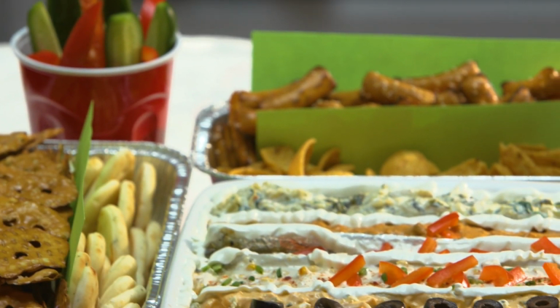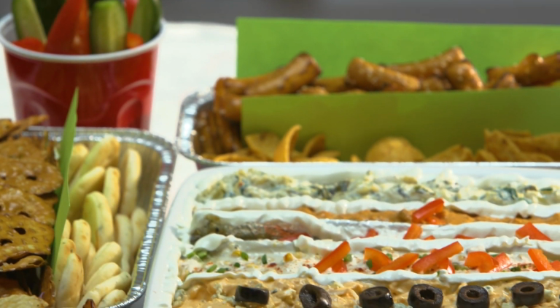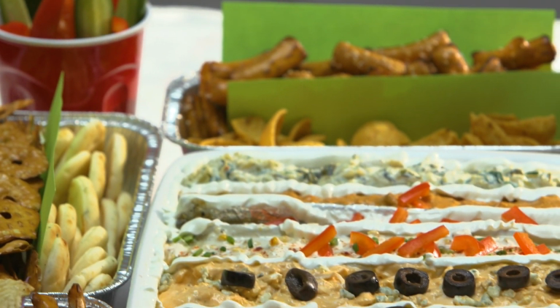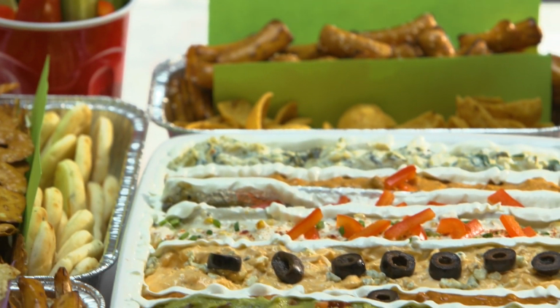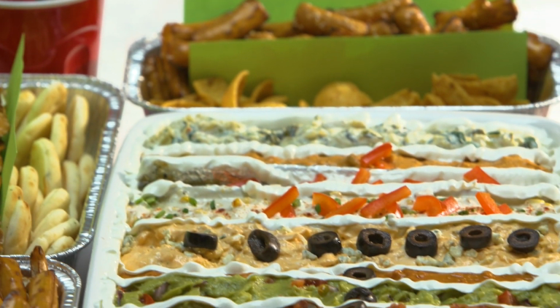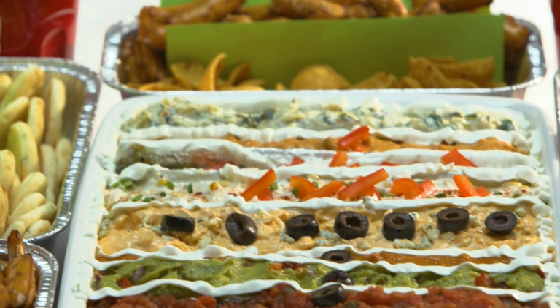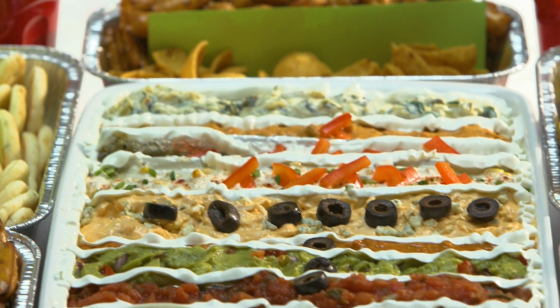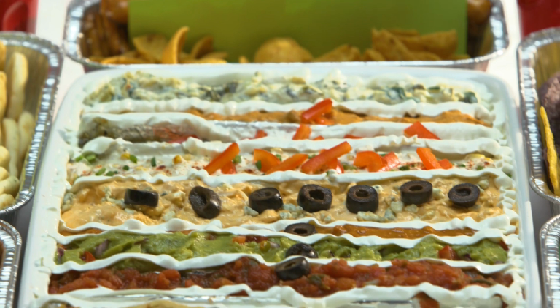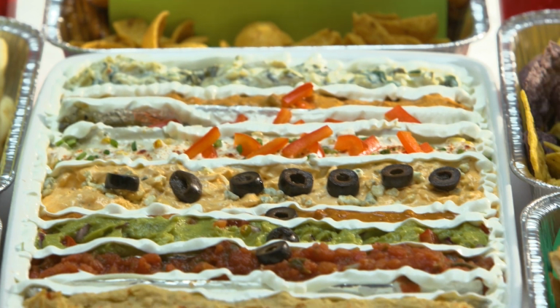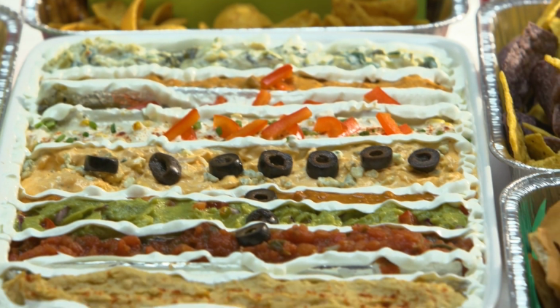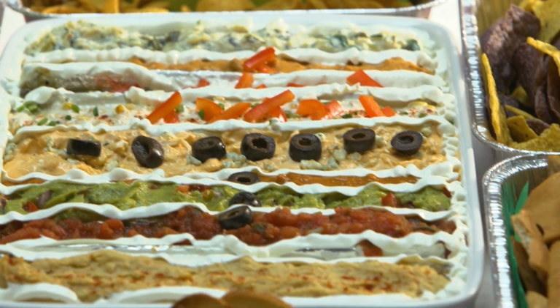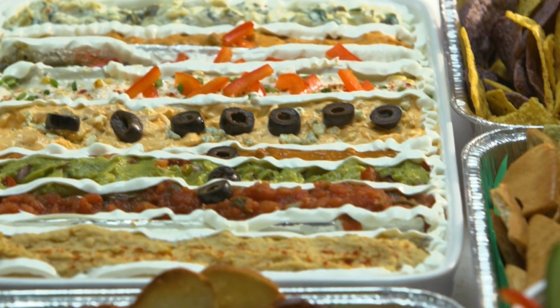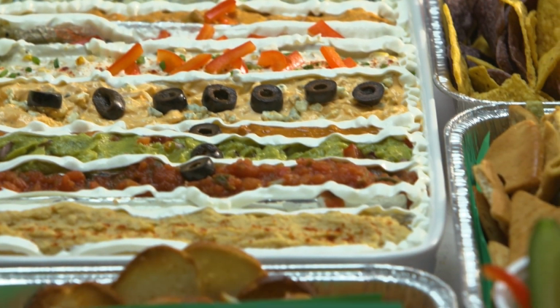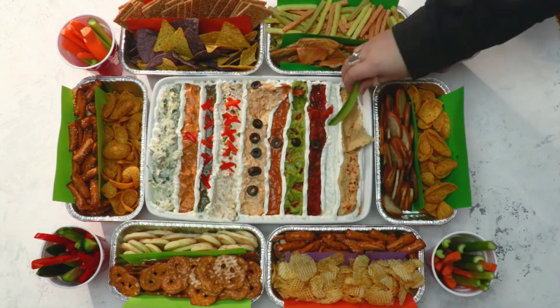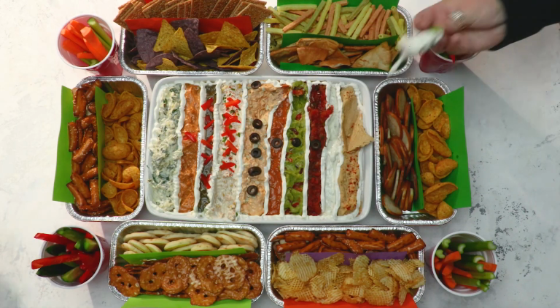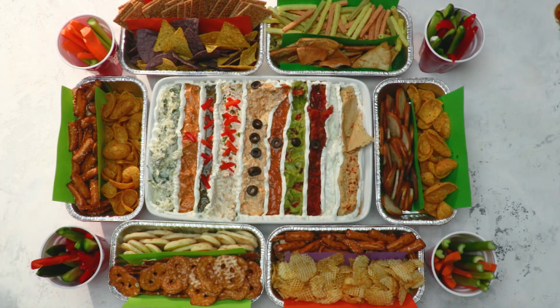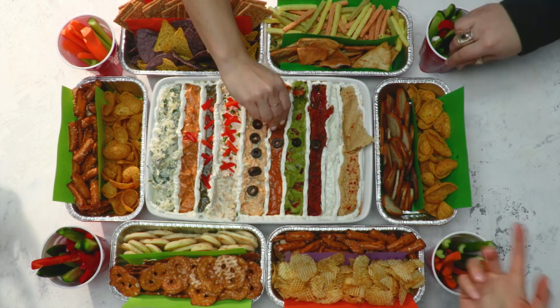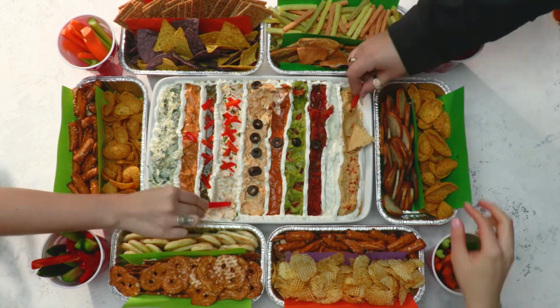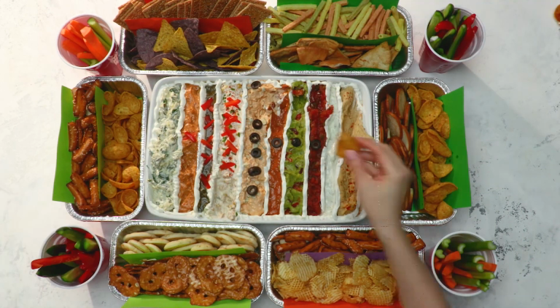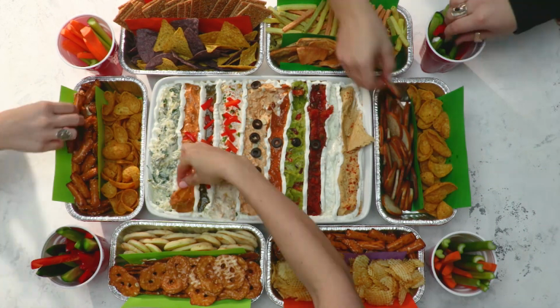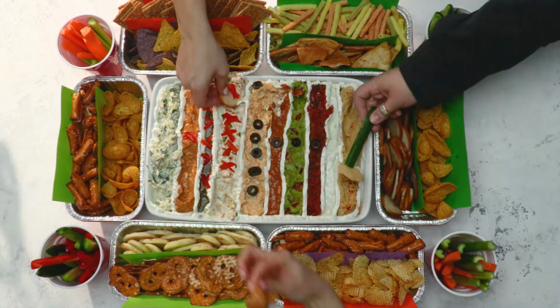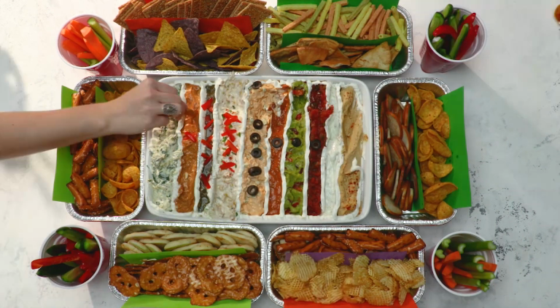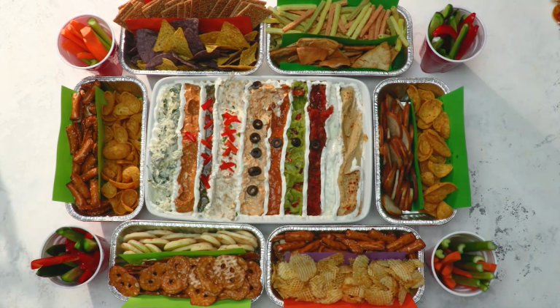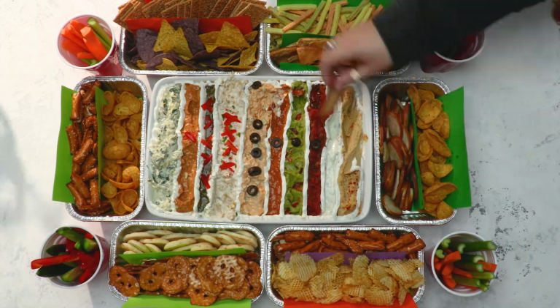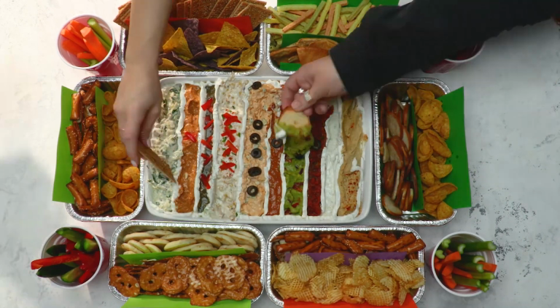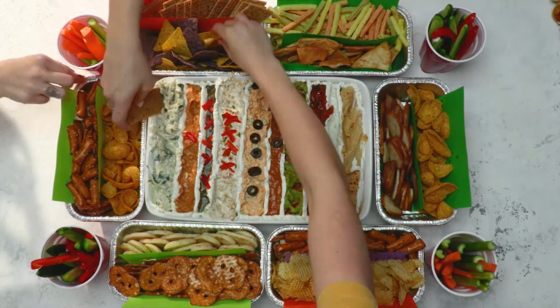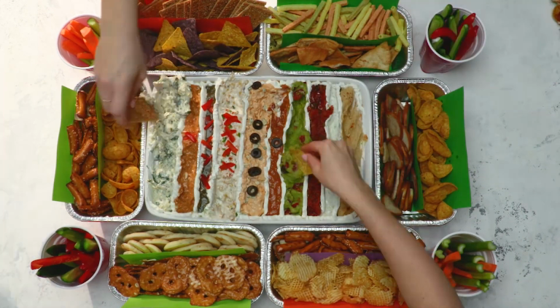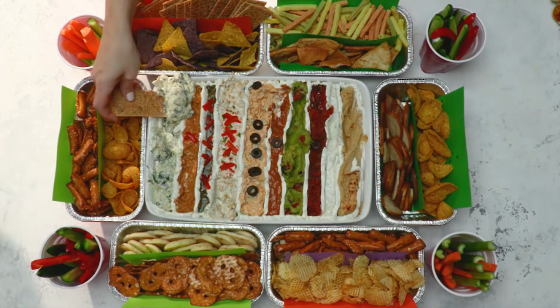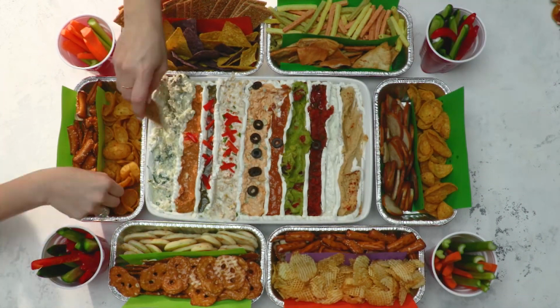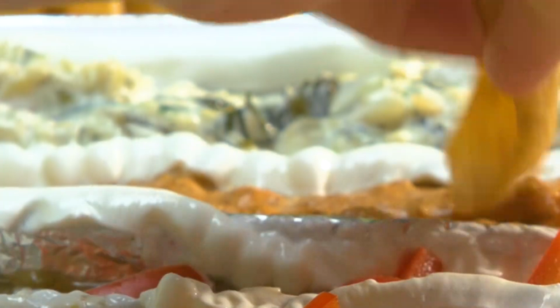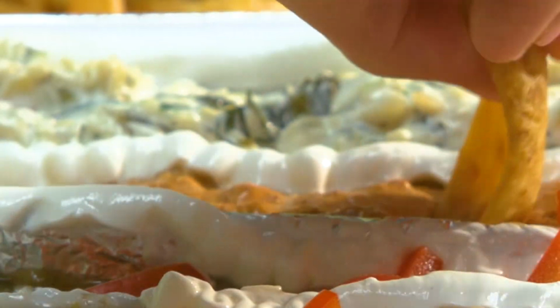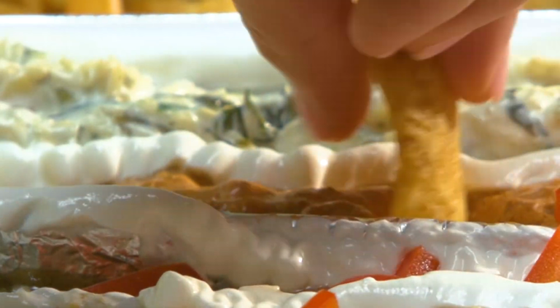Please don't forget to like, subscribe, comment, and let us know what your favorite dips are. See you later.